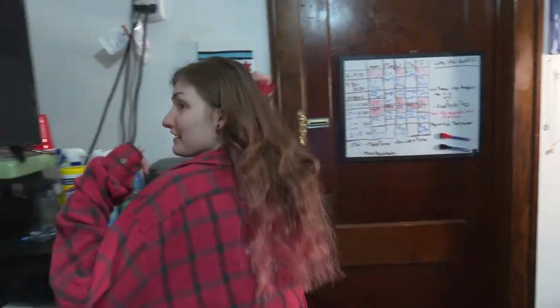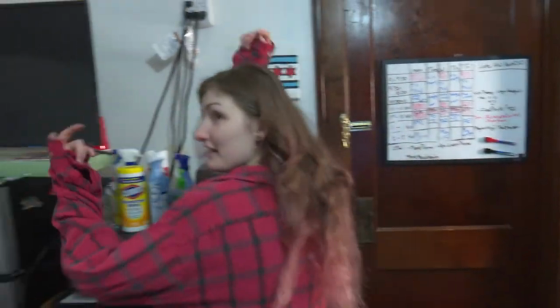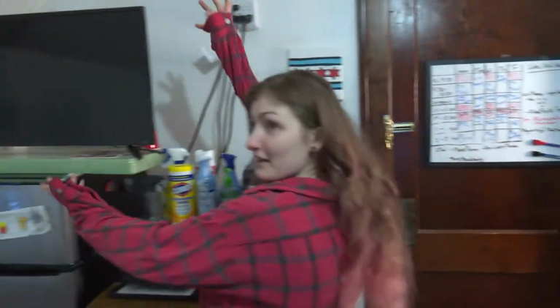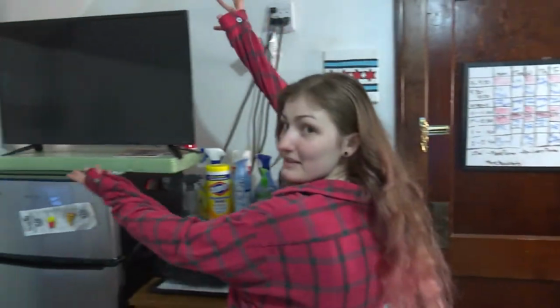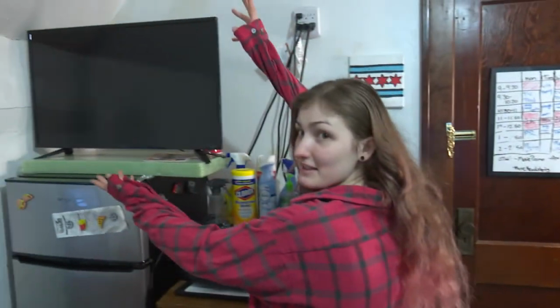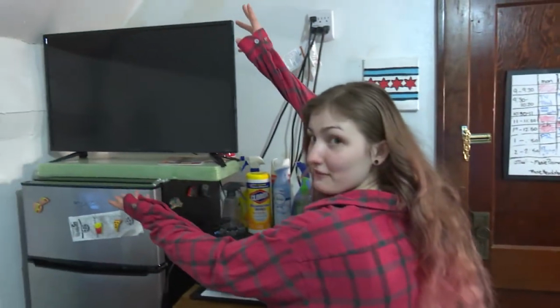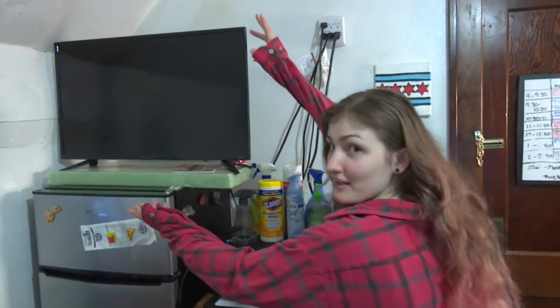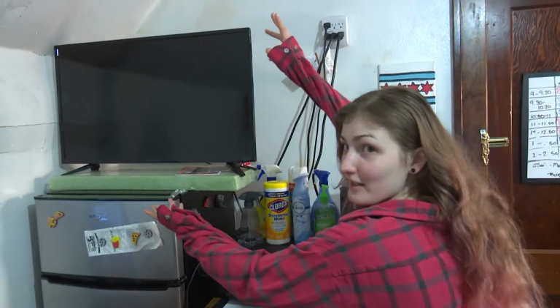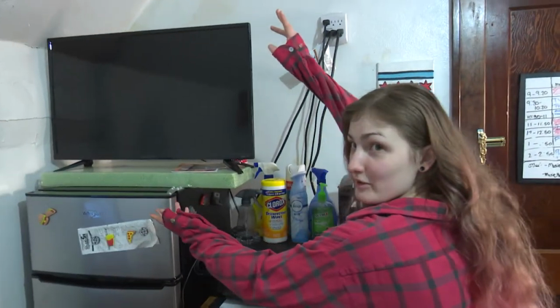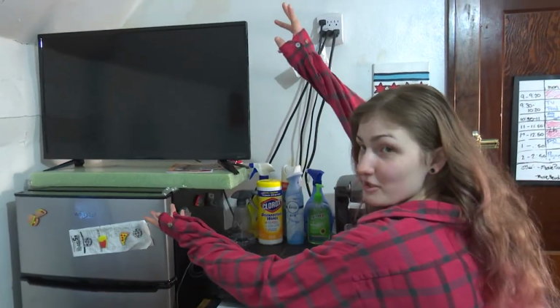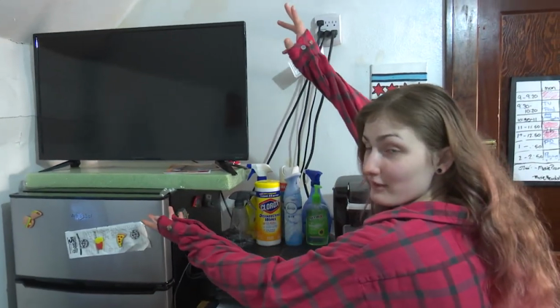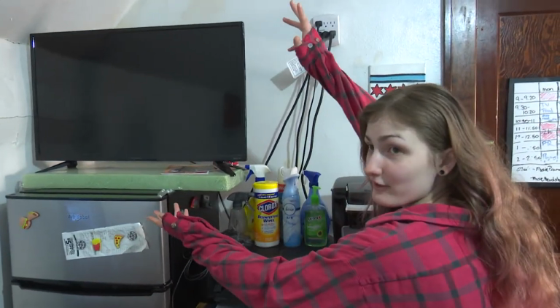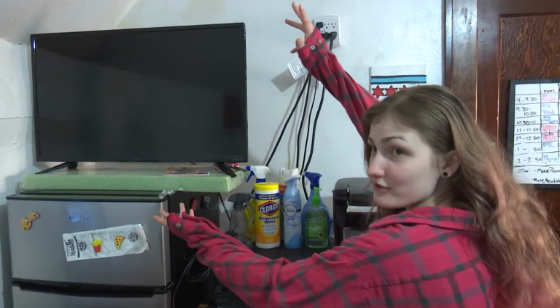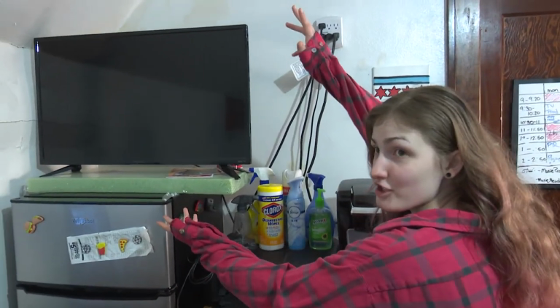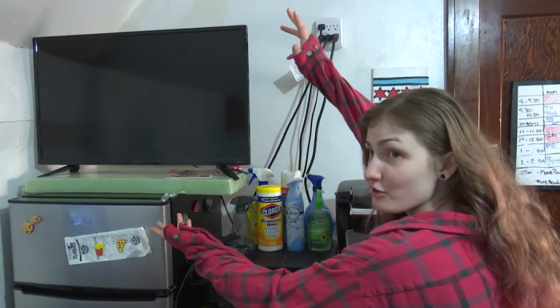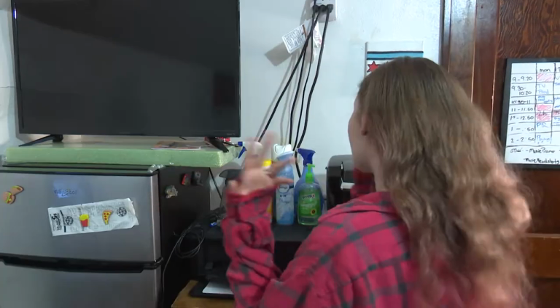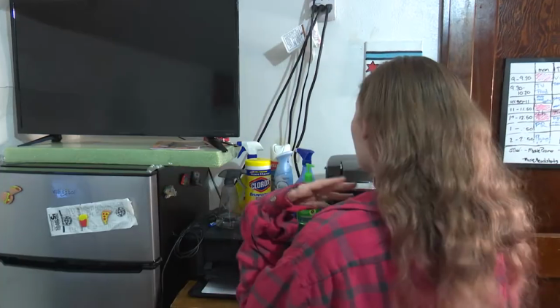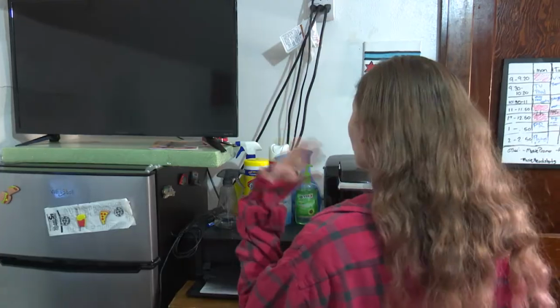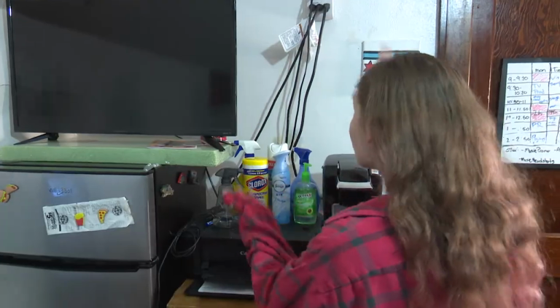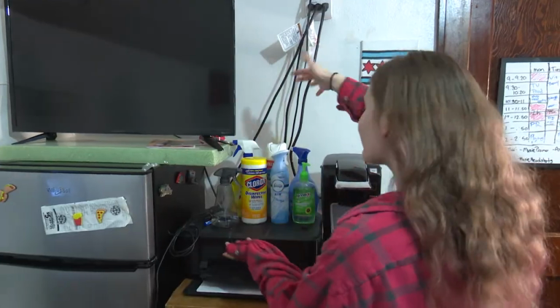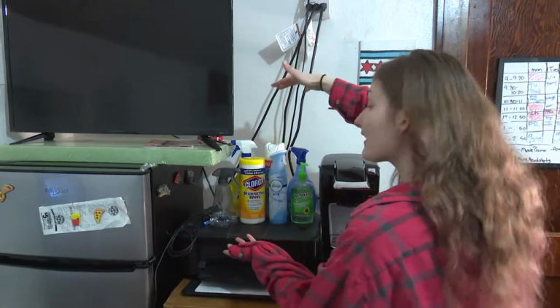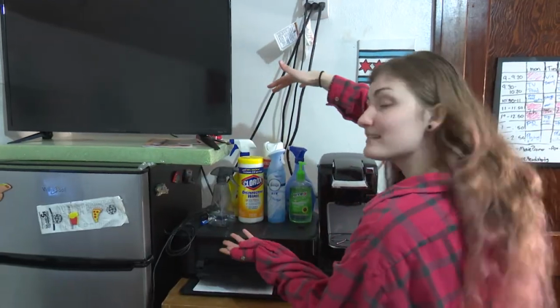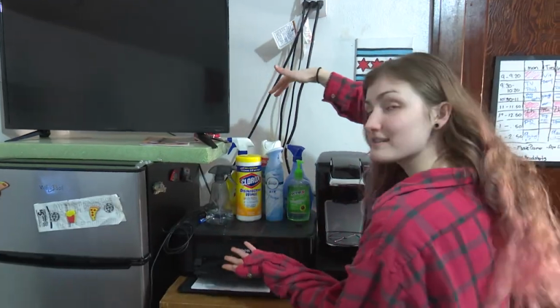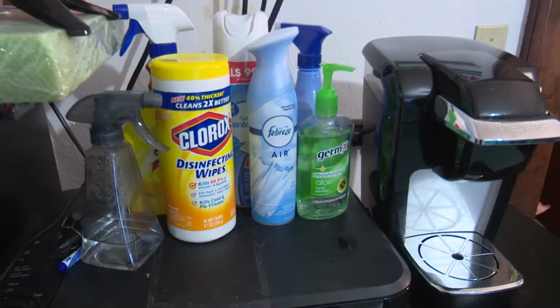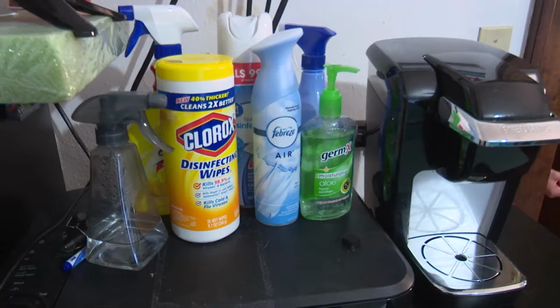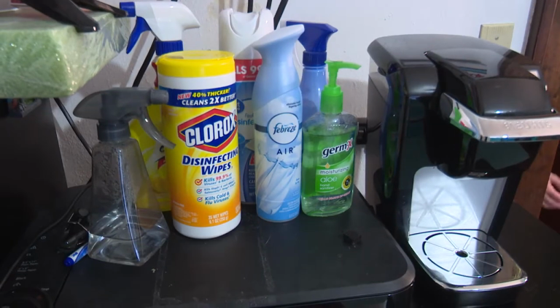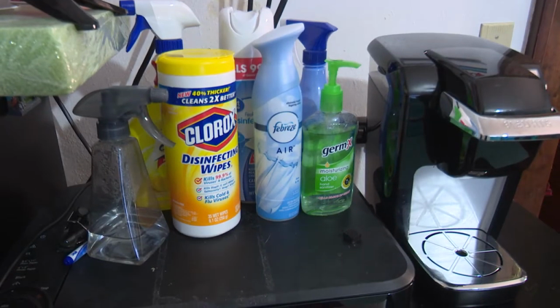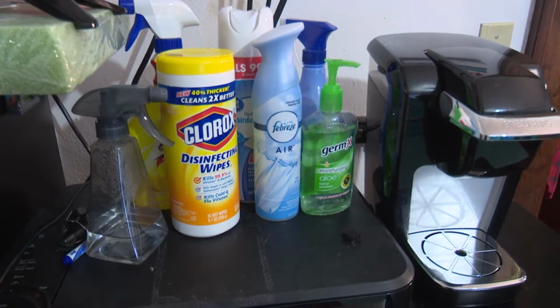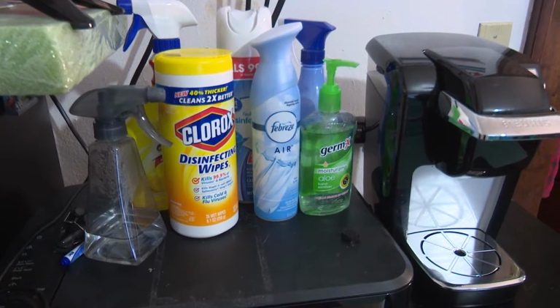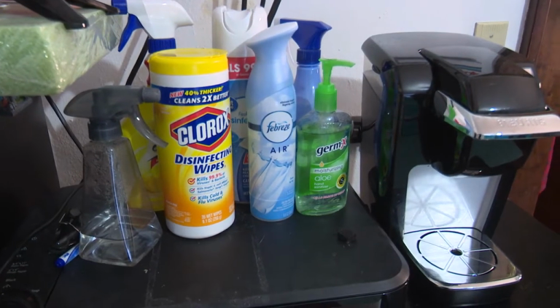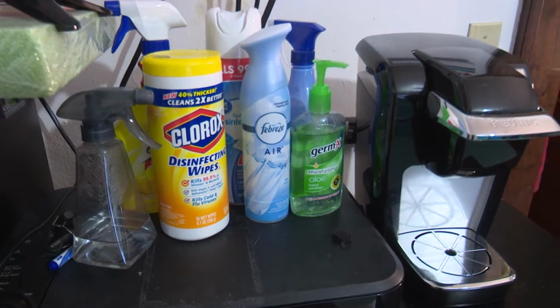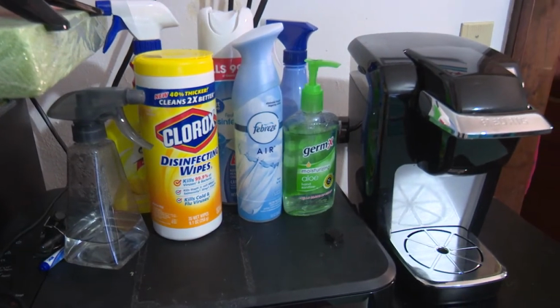I got my TV — I watch all my favorite shows. Over here, I got disinfectants because I'm a clean freak.